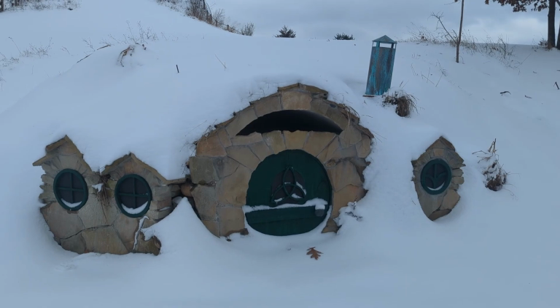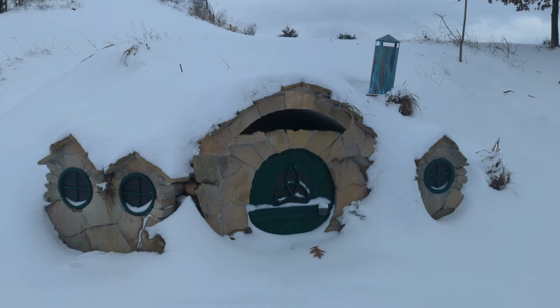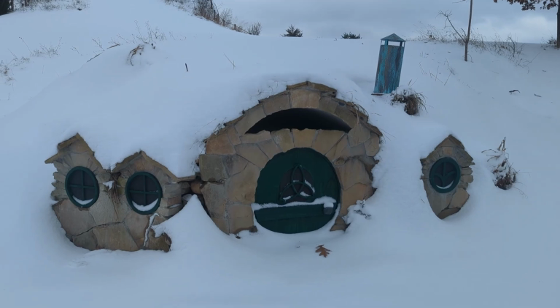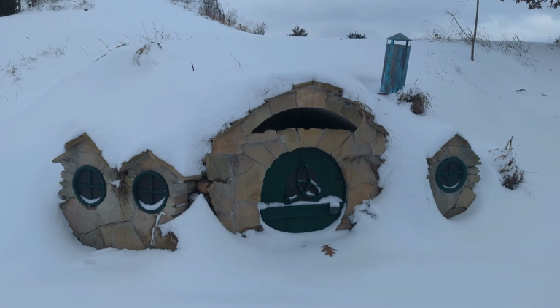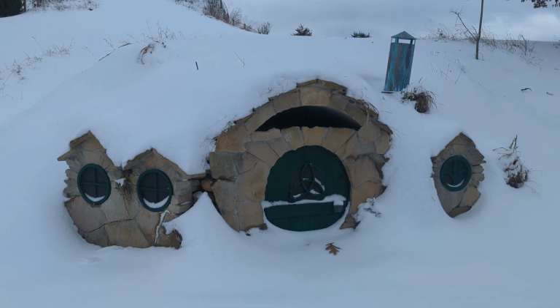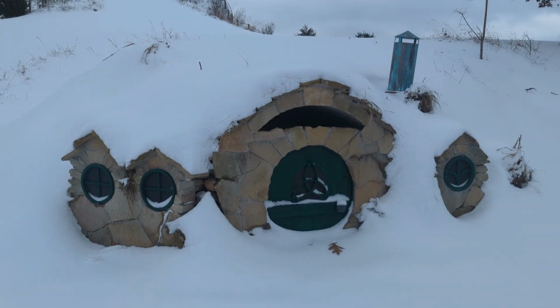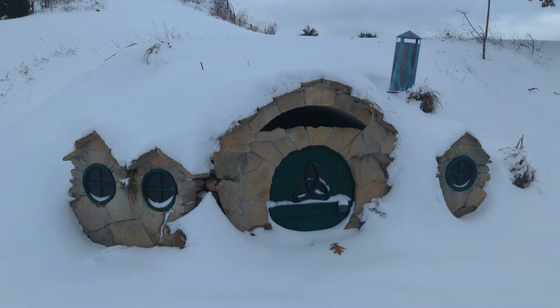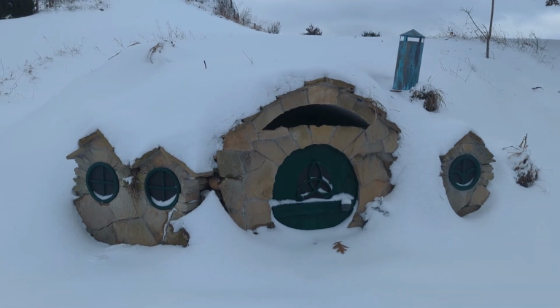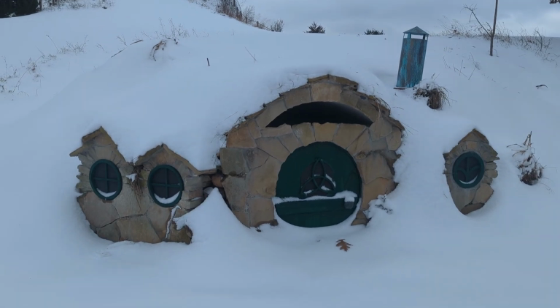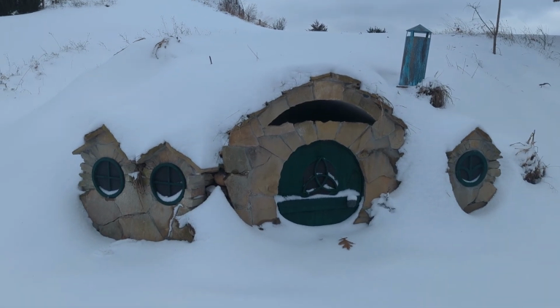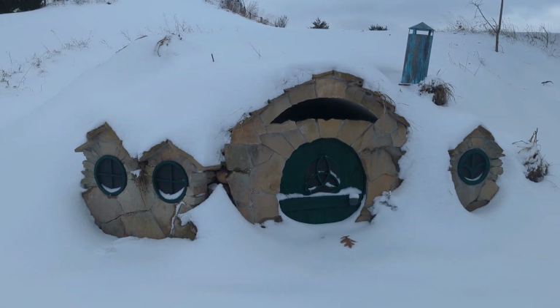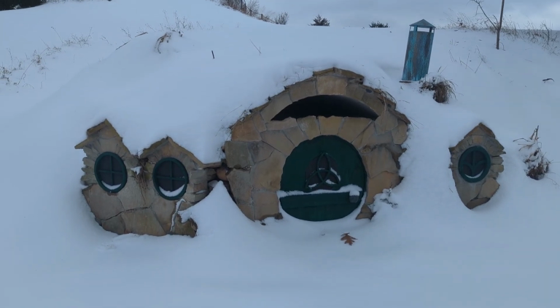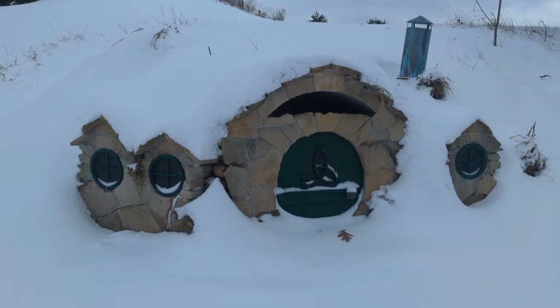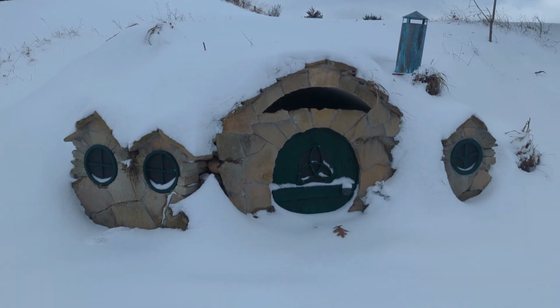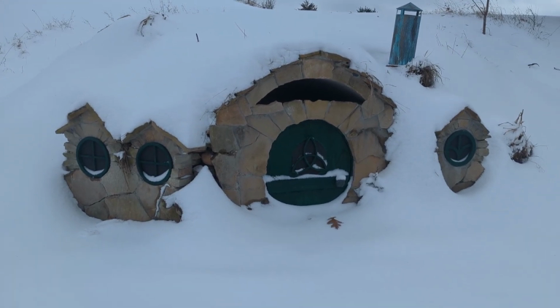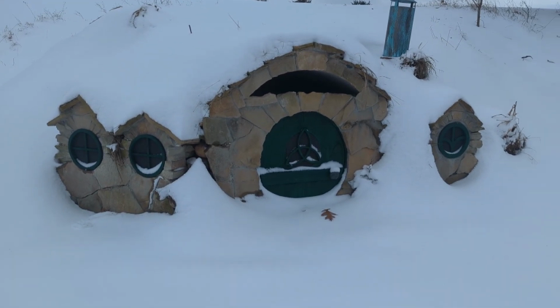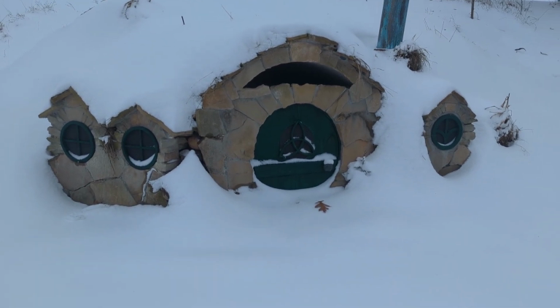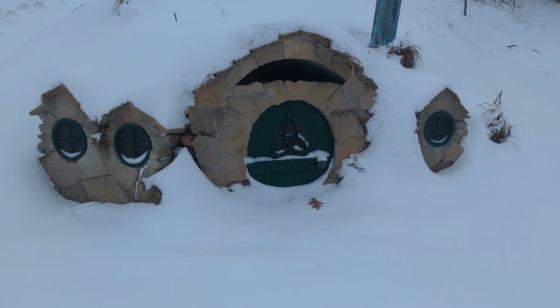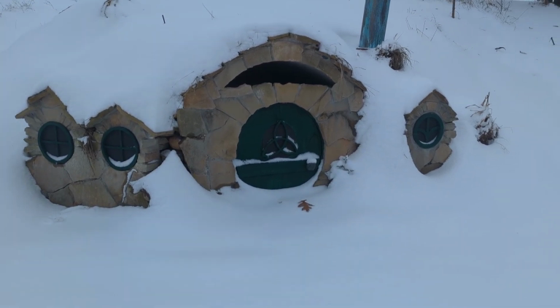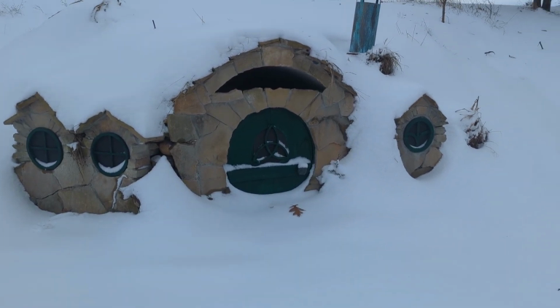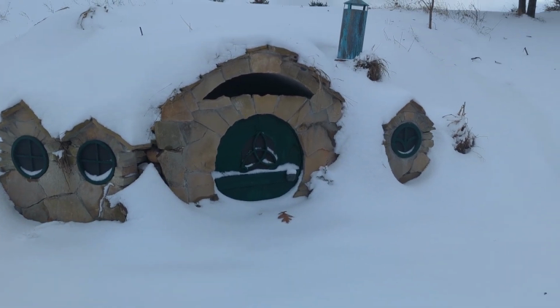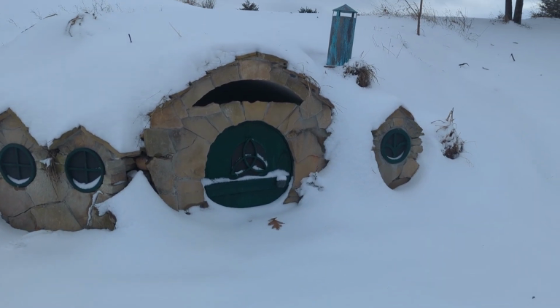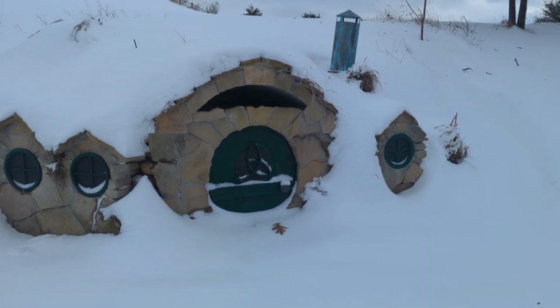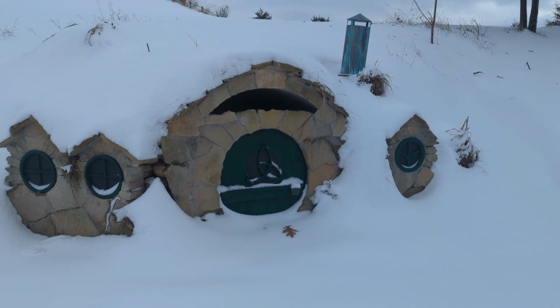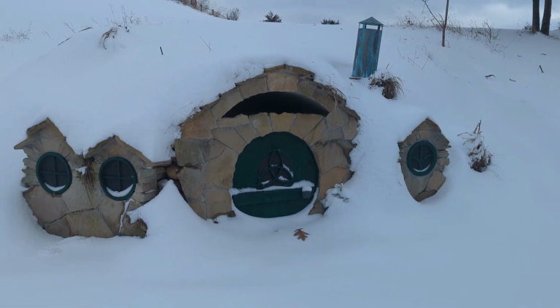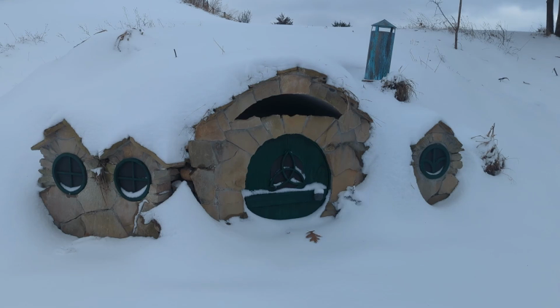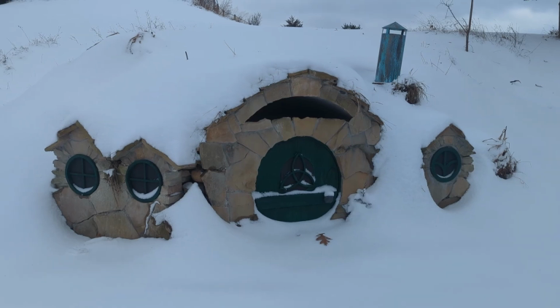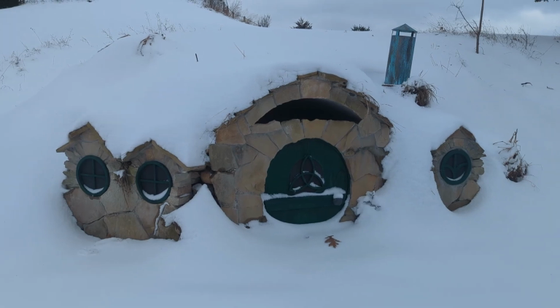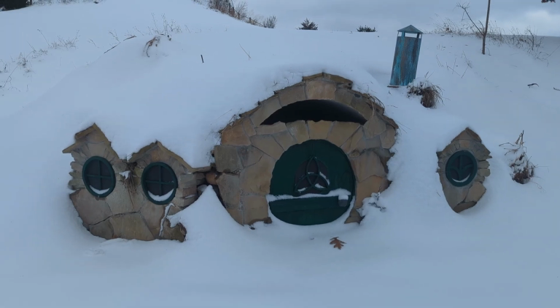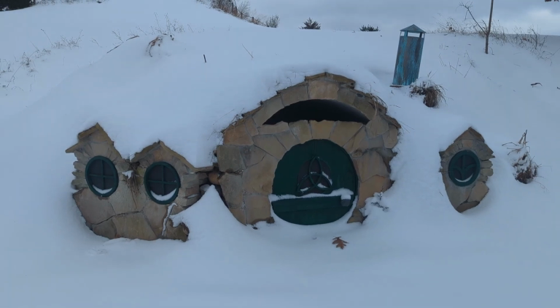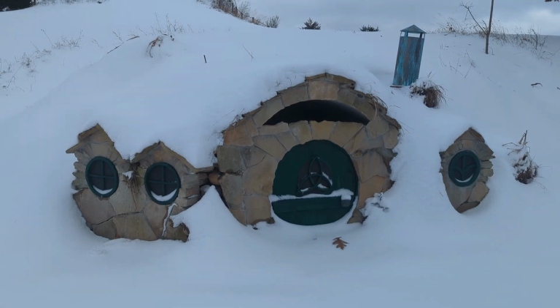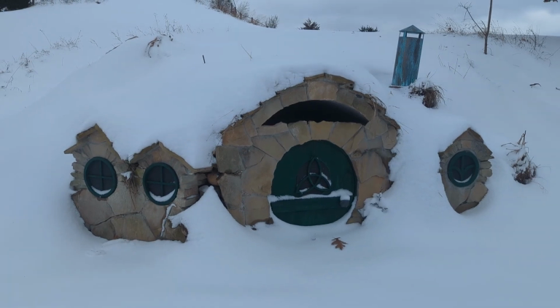Here's the little Hobbit house in winter. Obviously we need to shovel the walkway. We'll go inside and see how it looks.